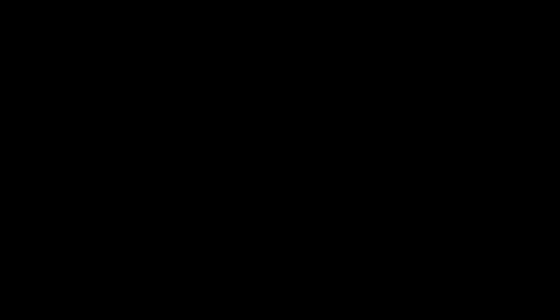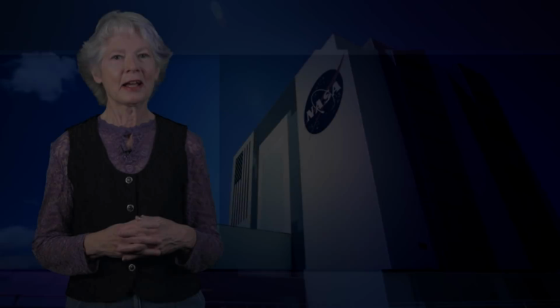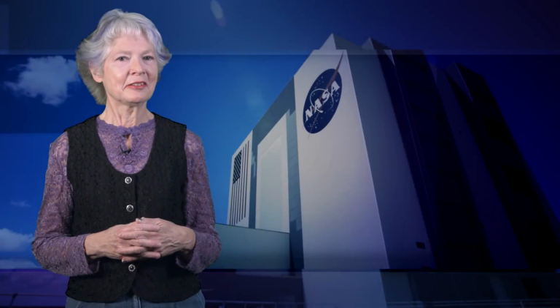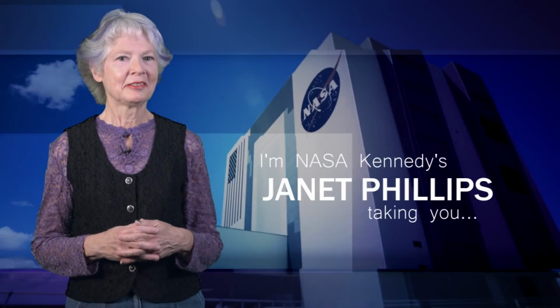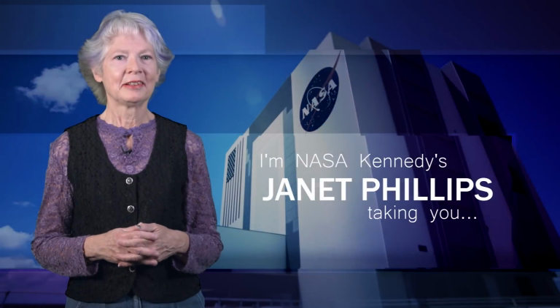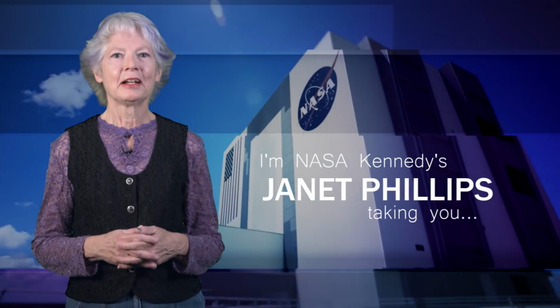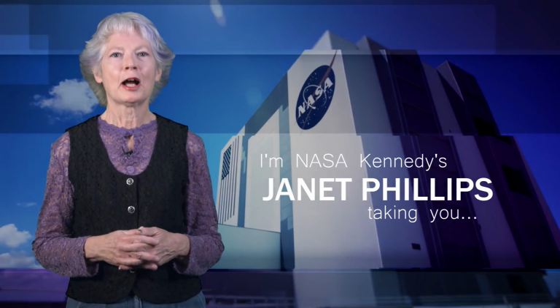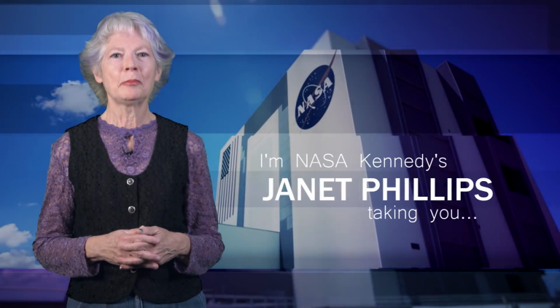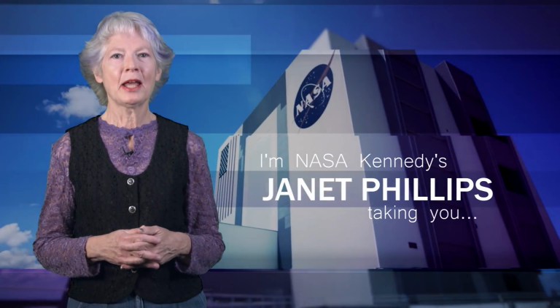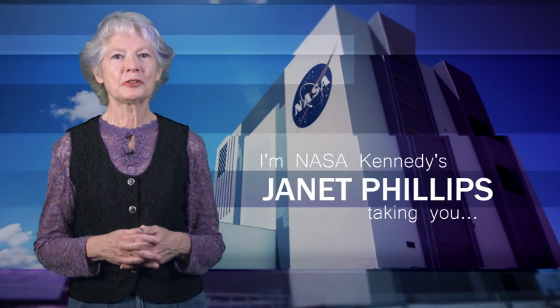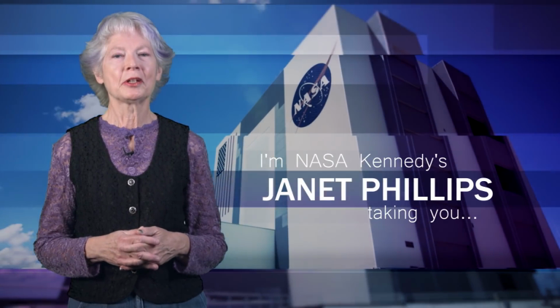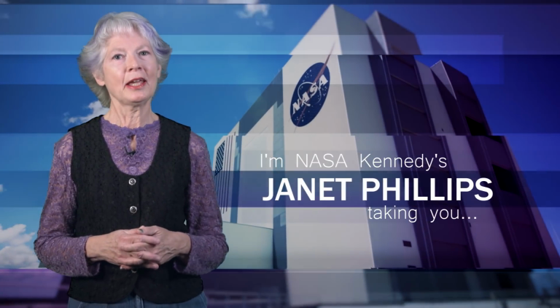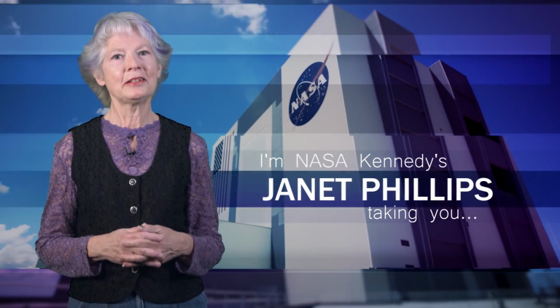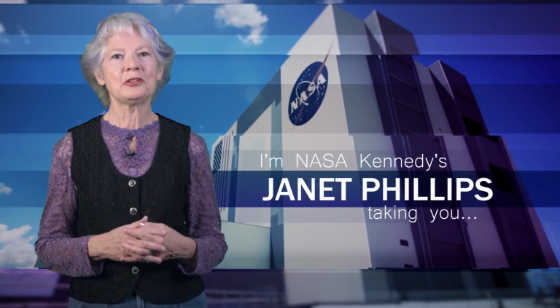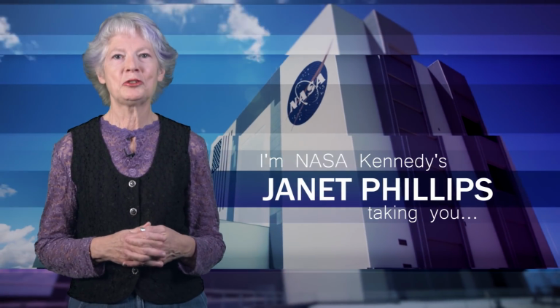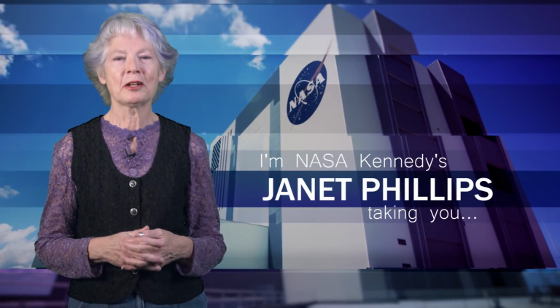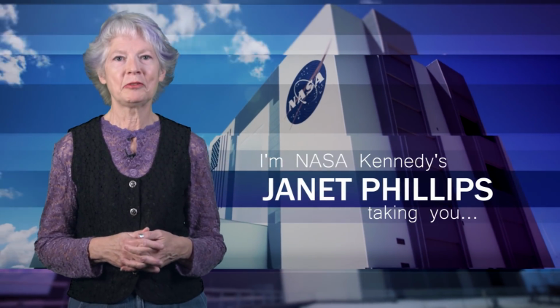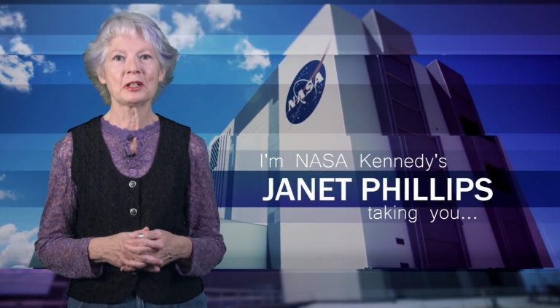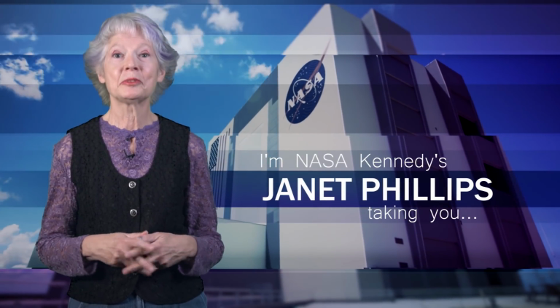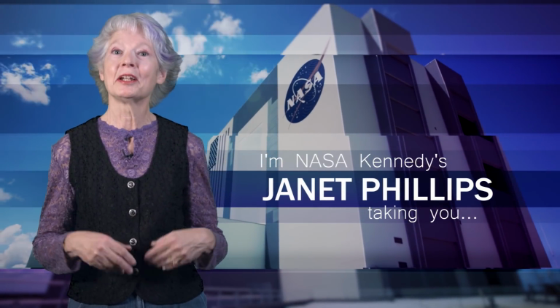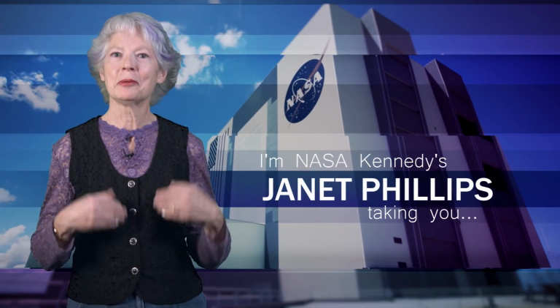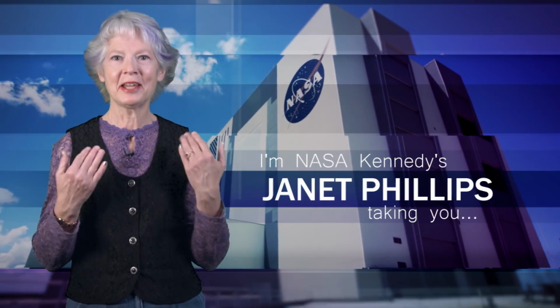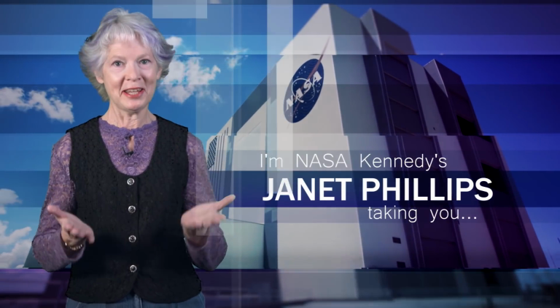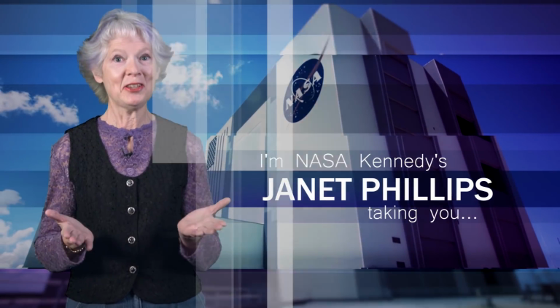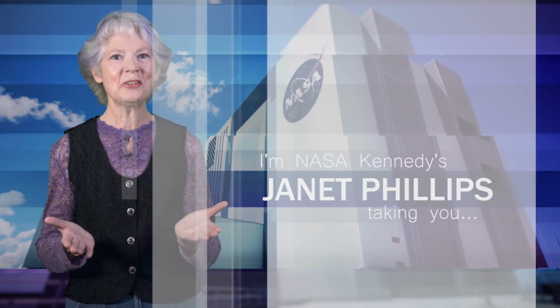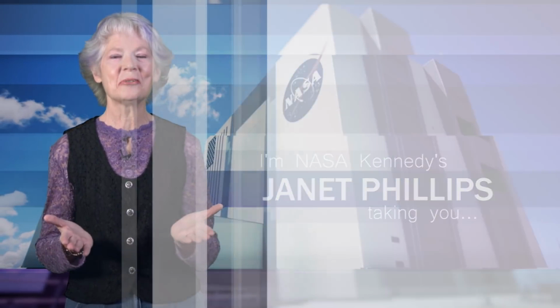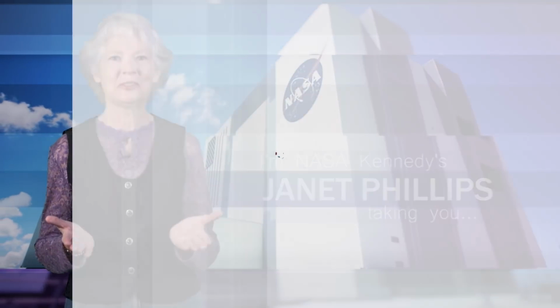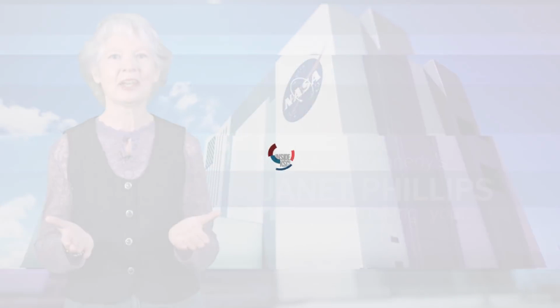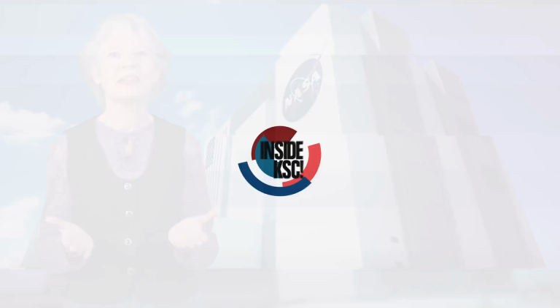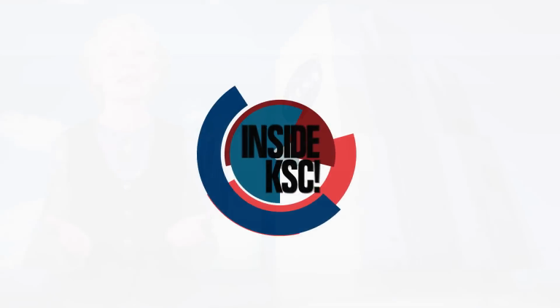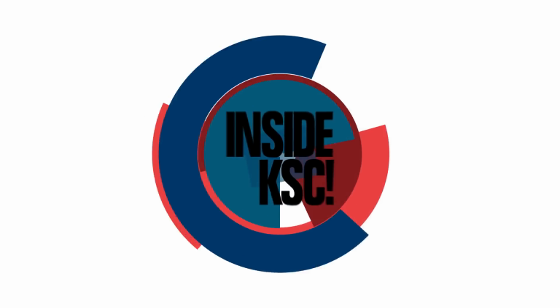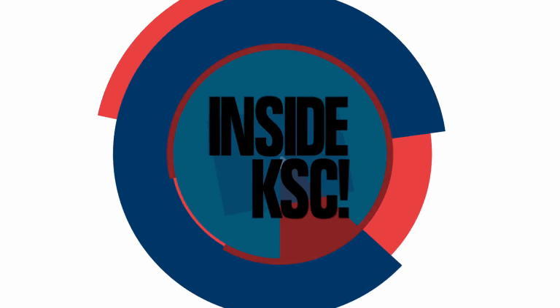Hi, I'm NASA Kennedy's Janet Phillips, and I'm taking you inside Kennedy Space Center.